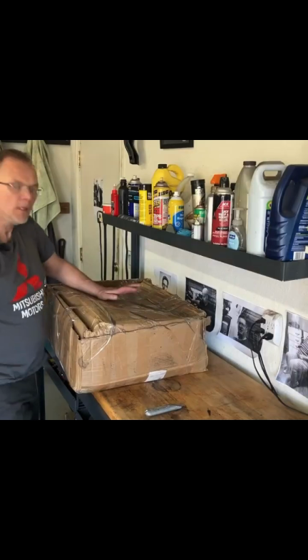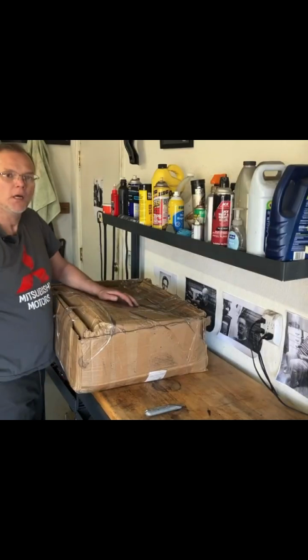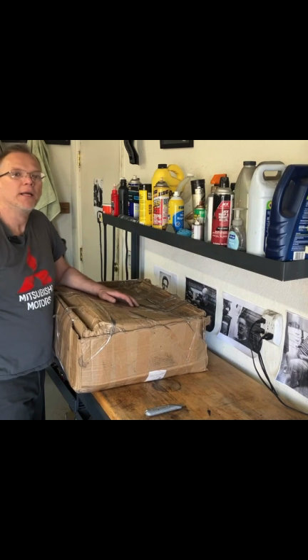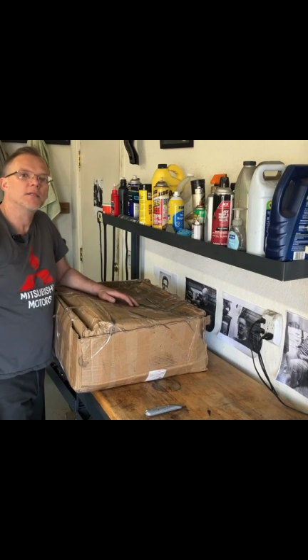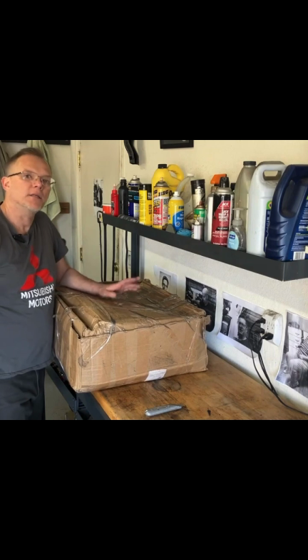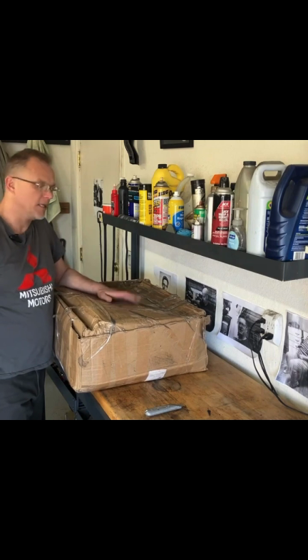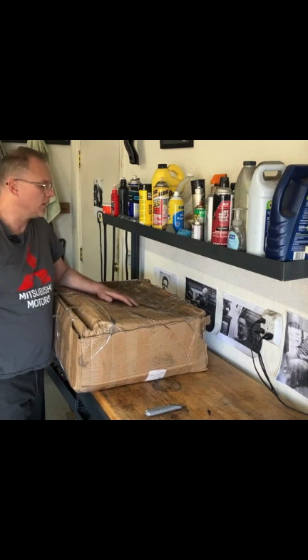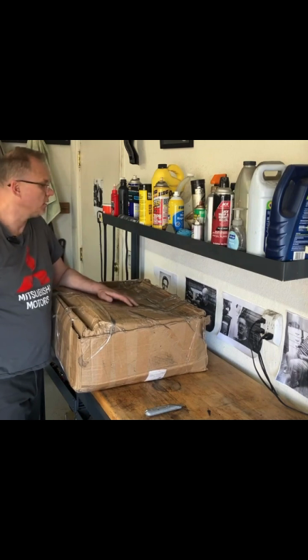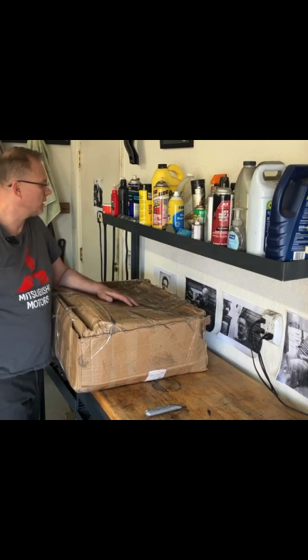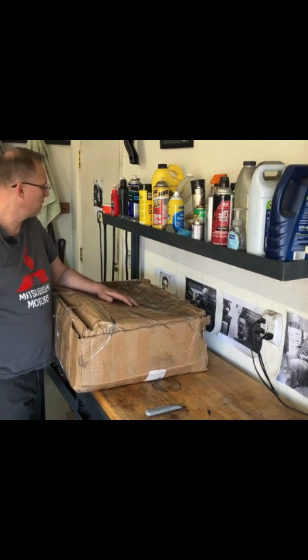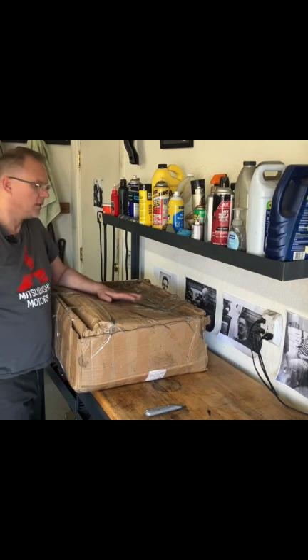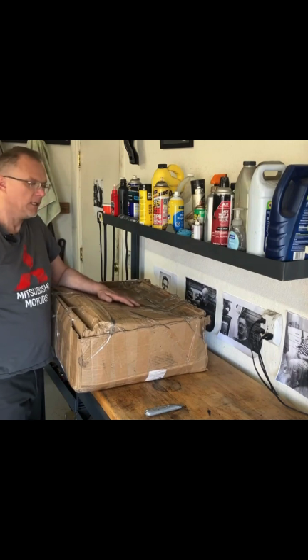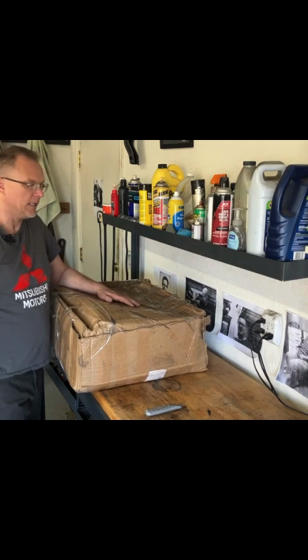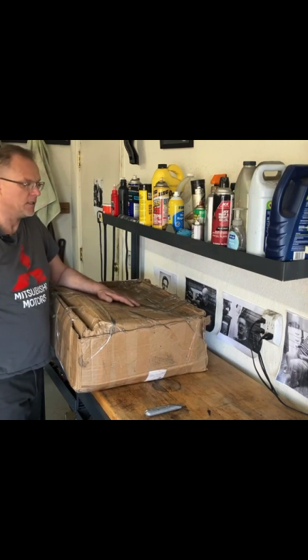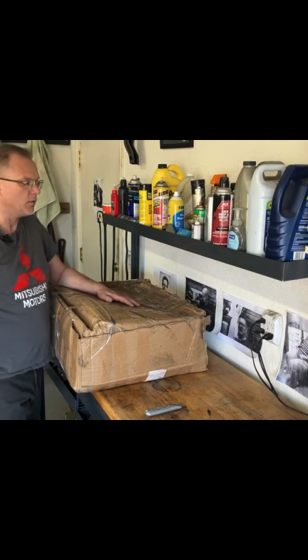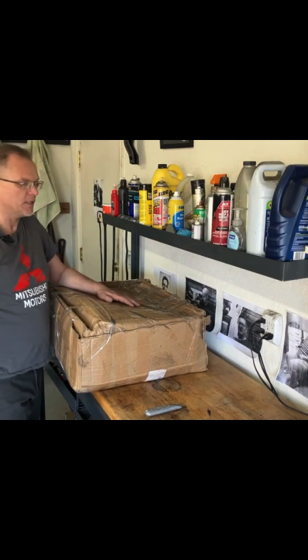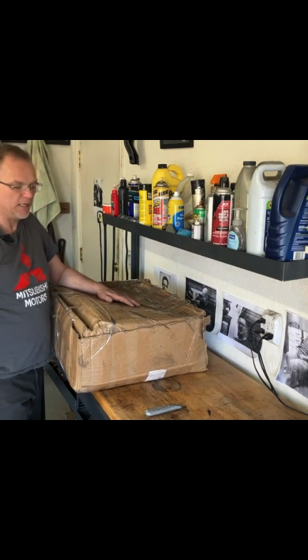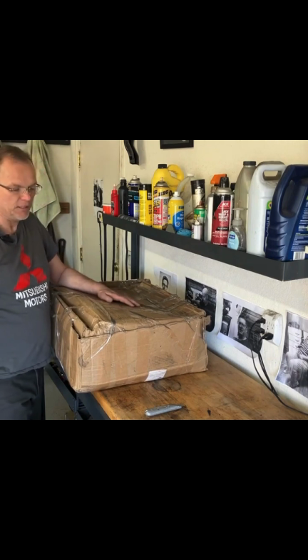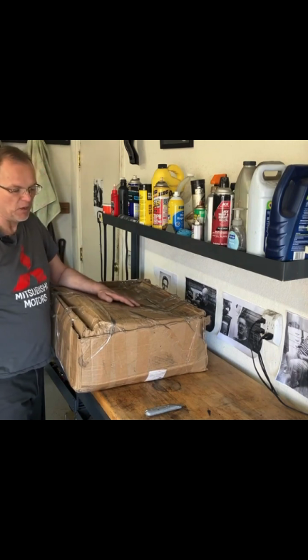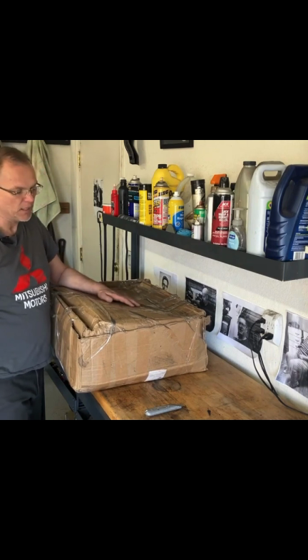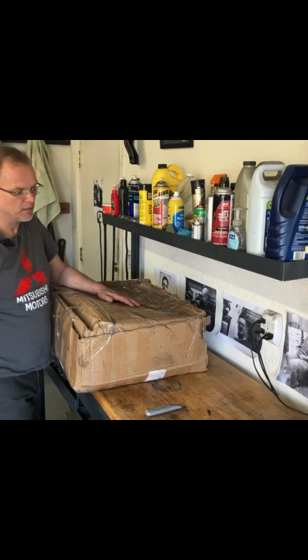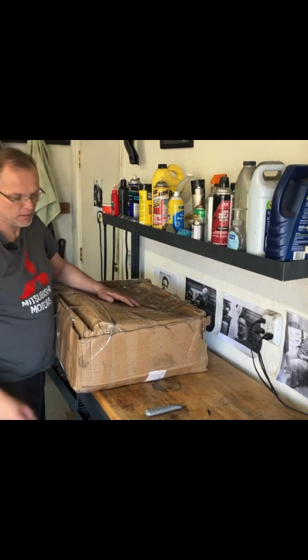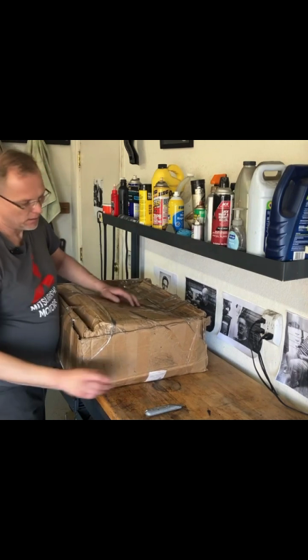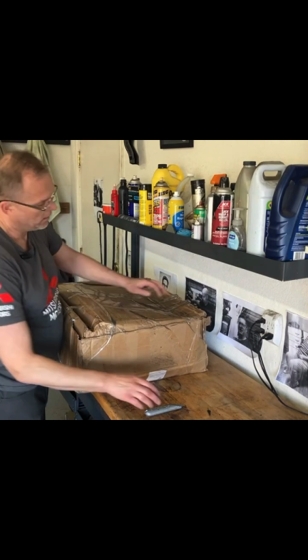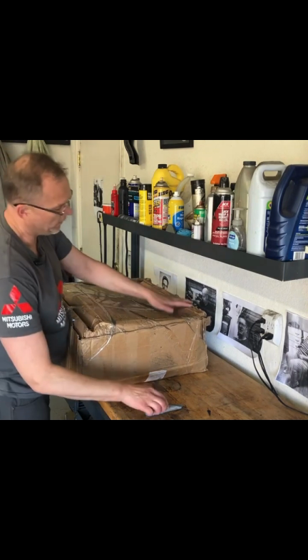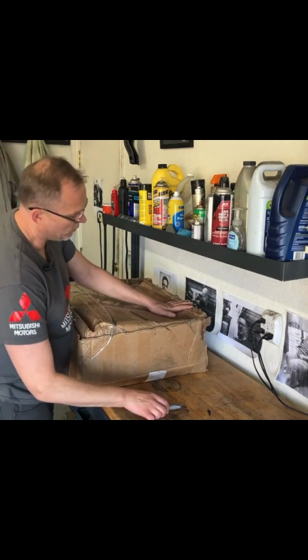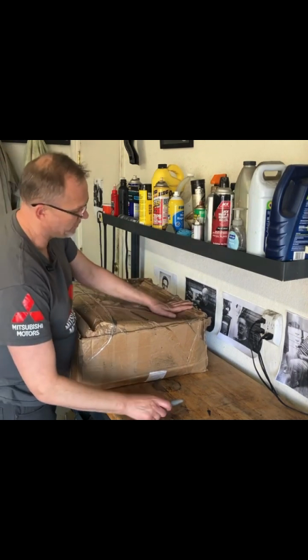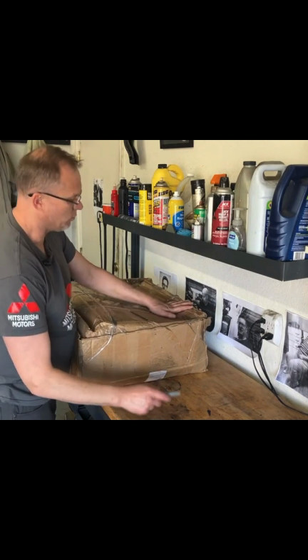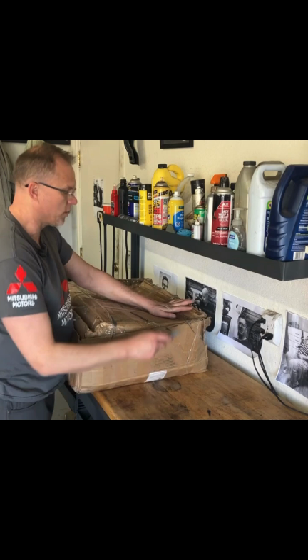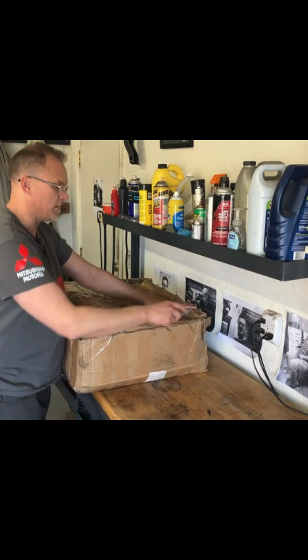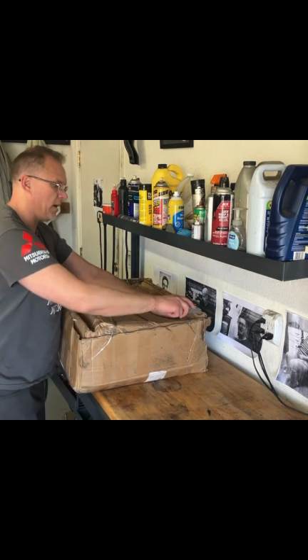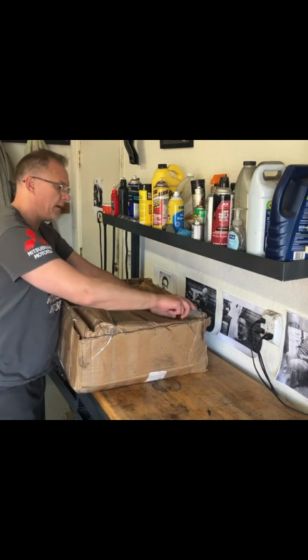Alright, so let's take a look and see what's inside this box and then we'll have some words about it.